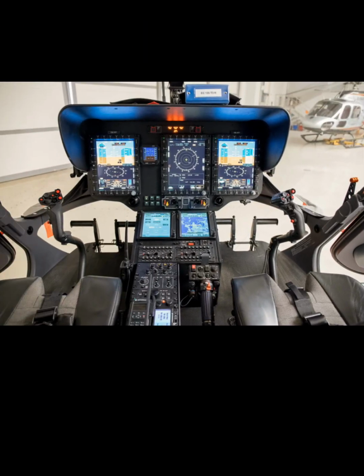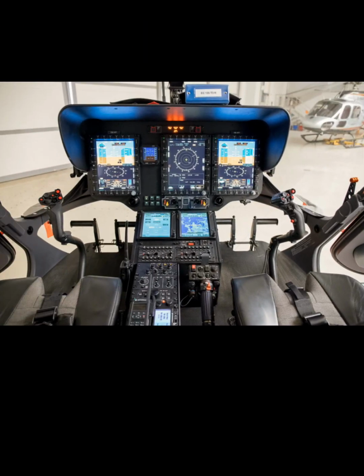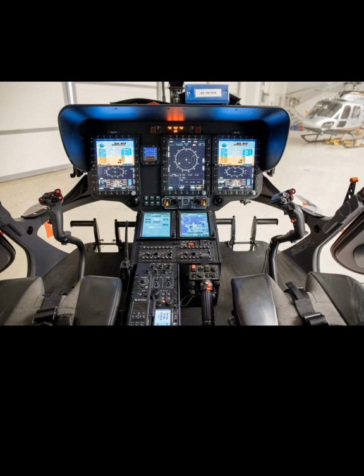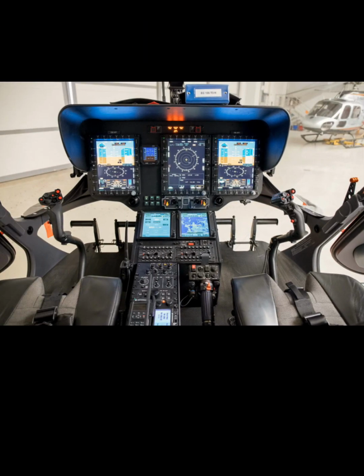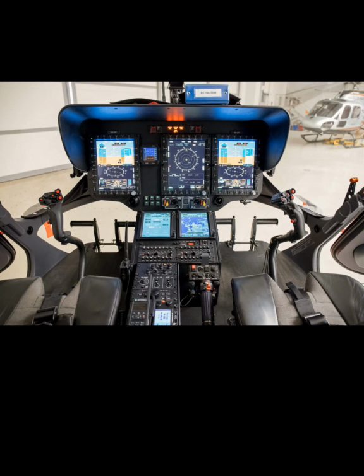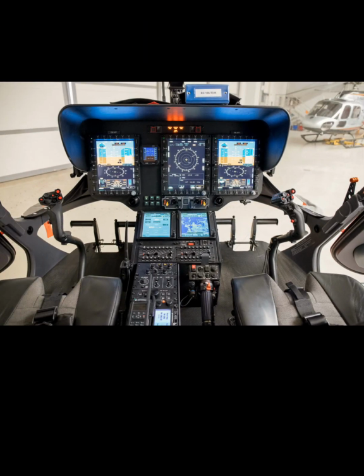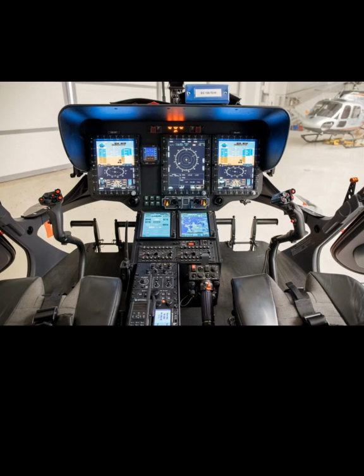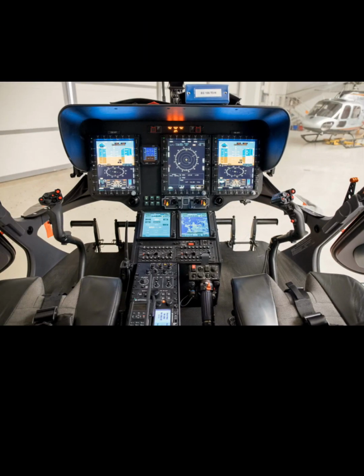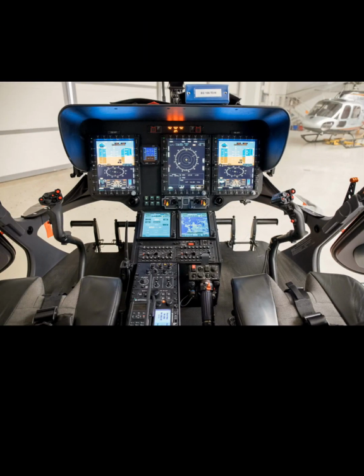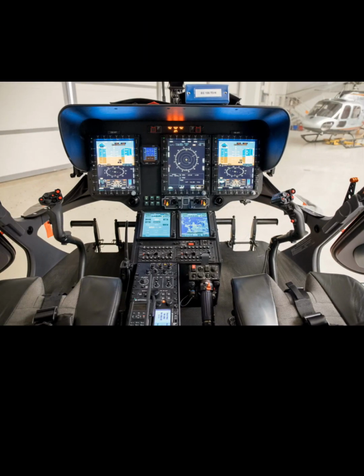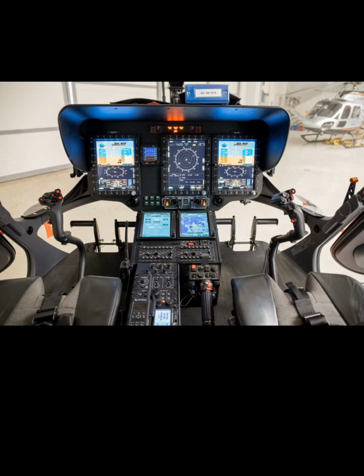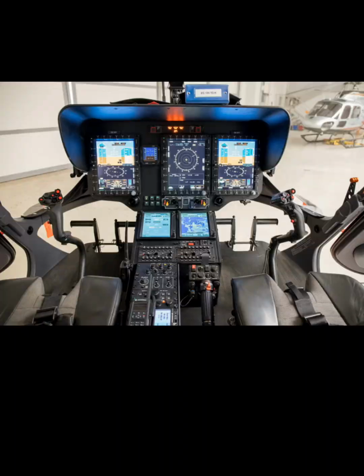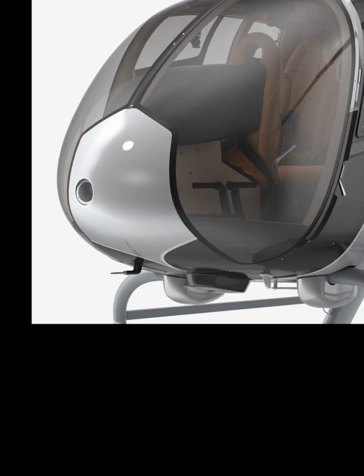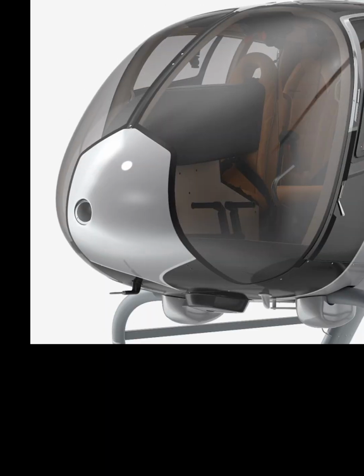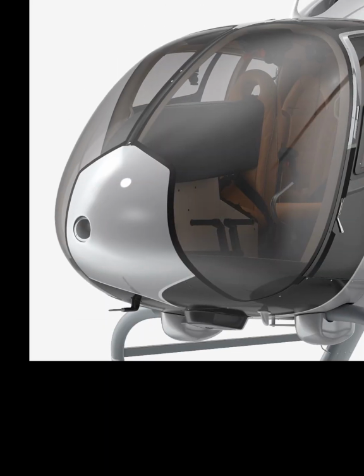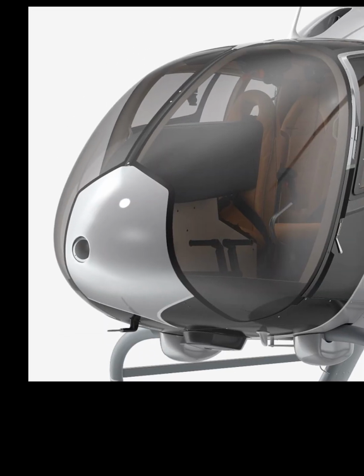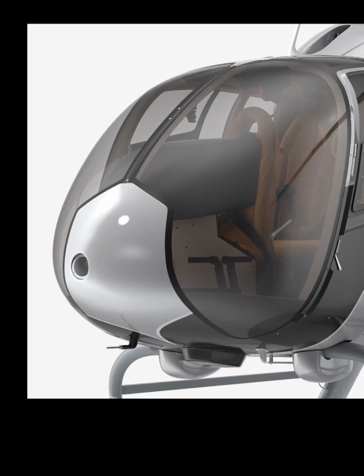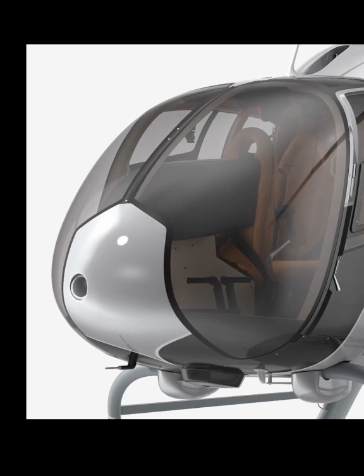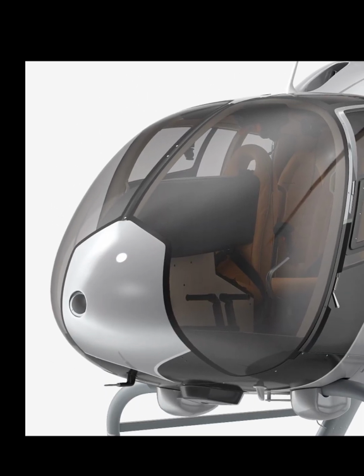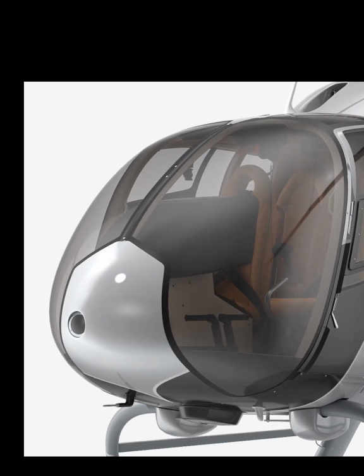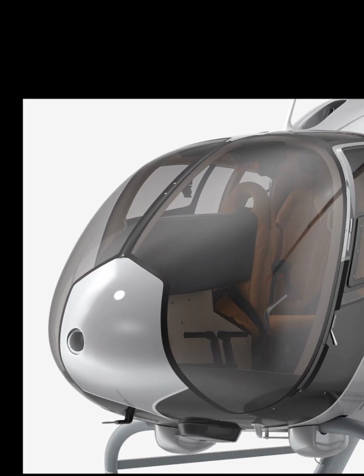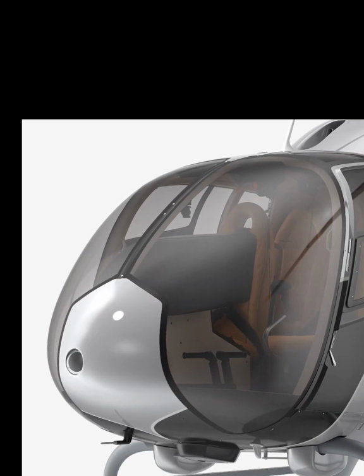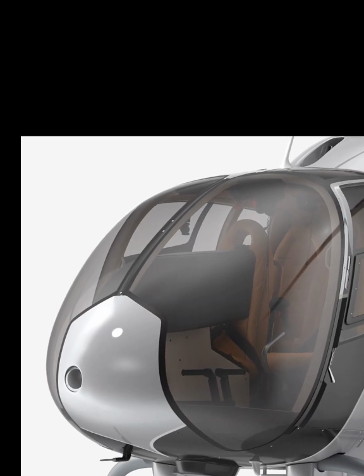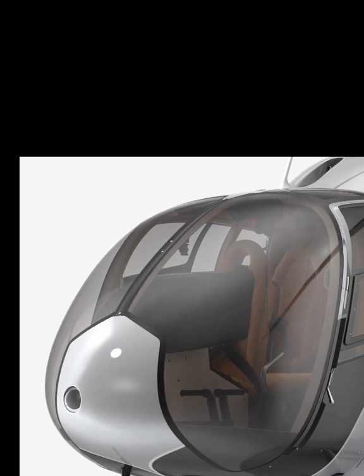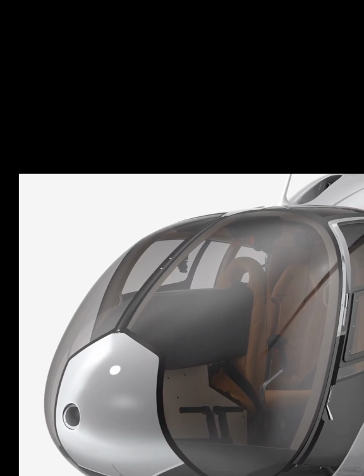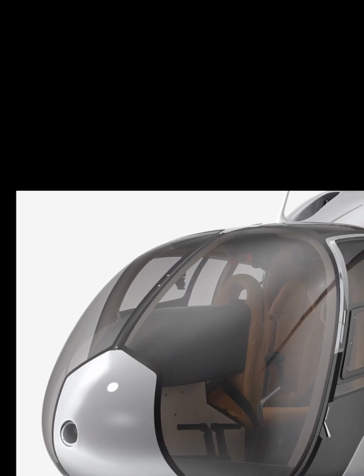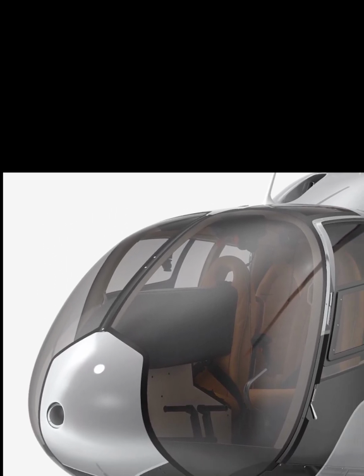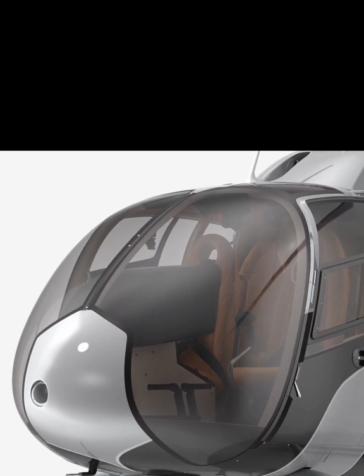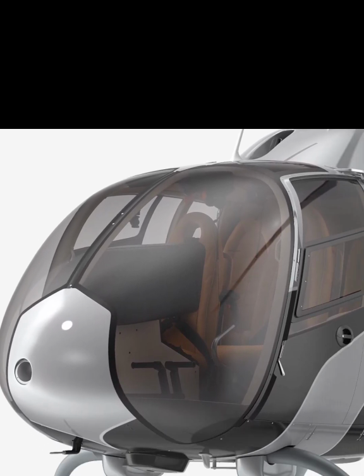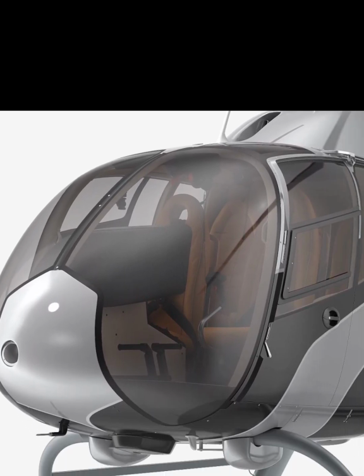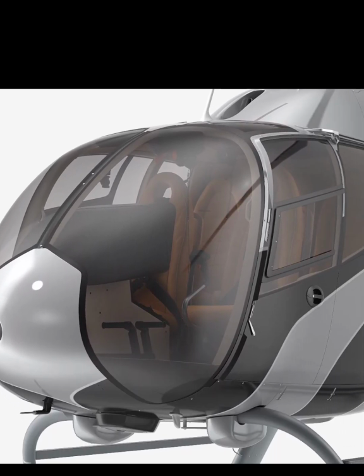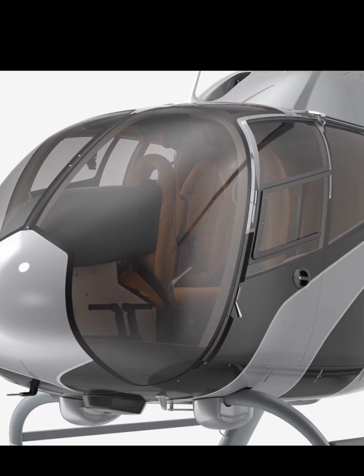The spacious cabin supports medical, rescue, training, and VIP missions with customizable layouts.